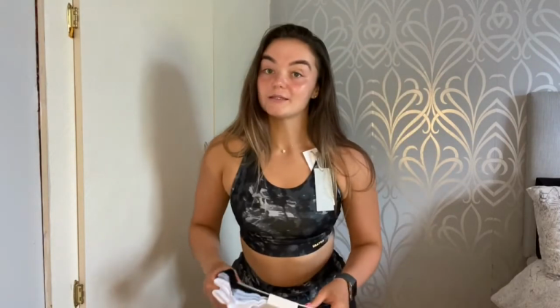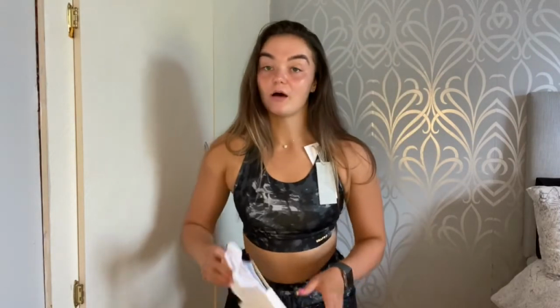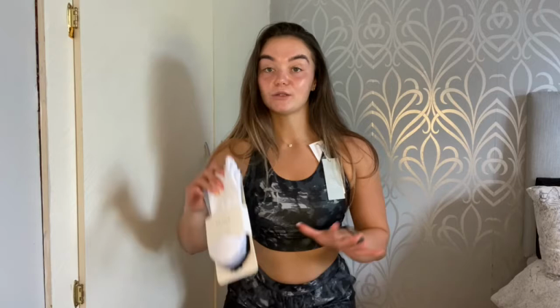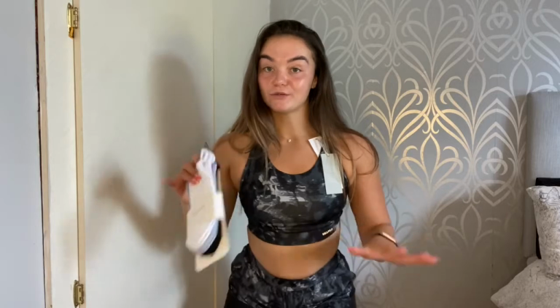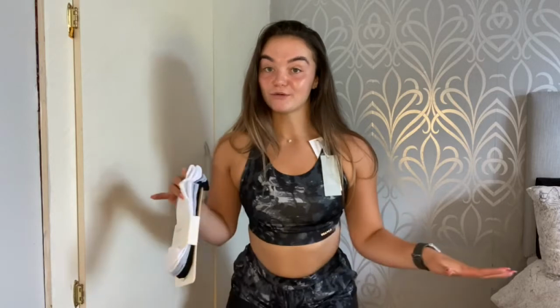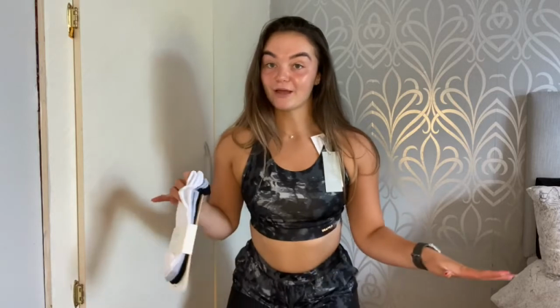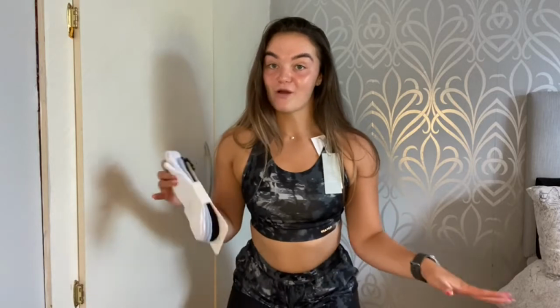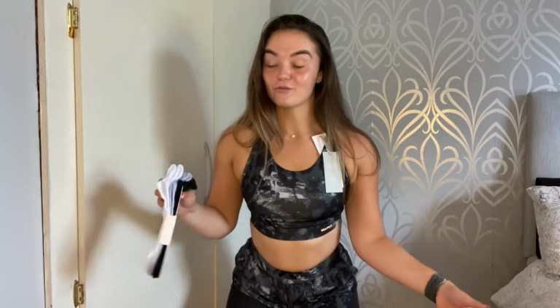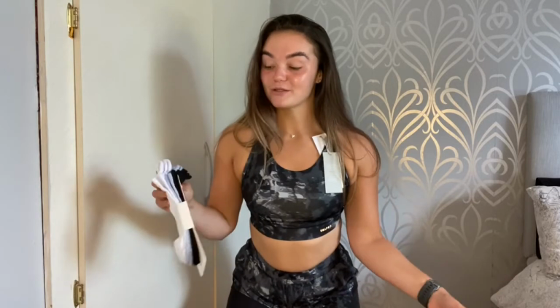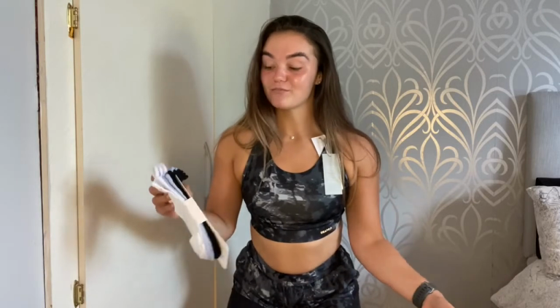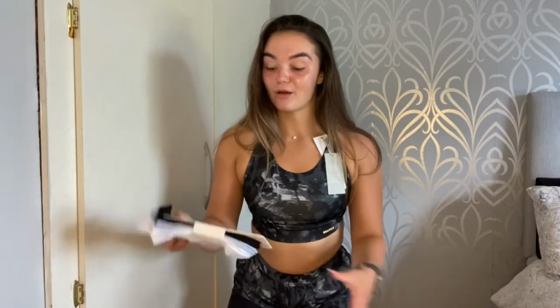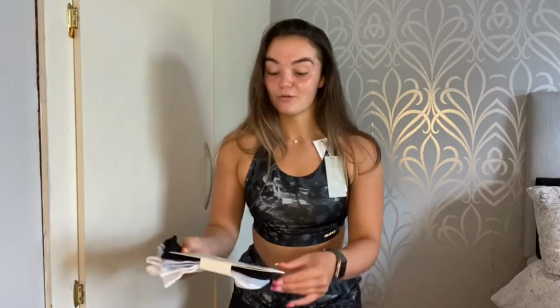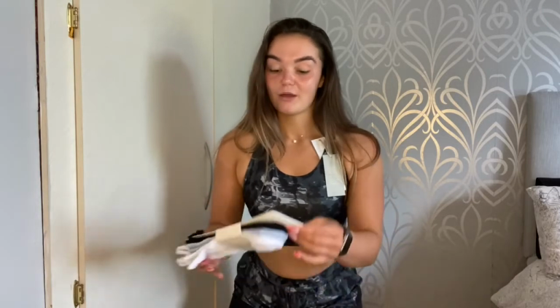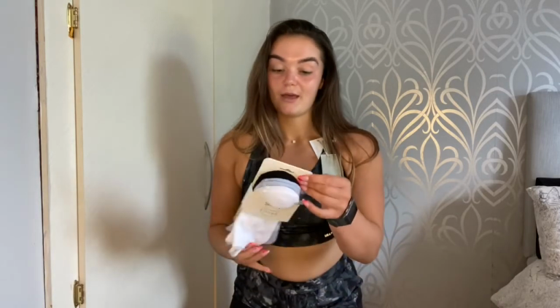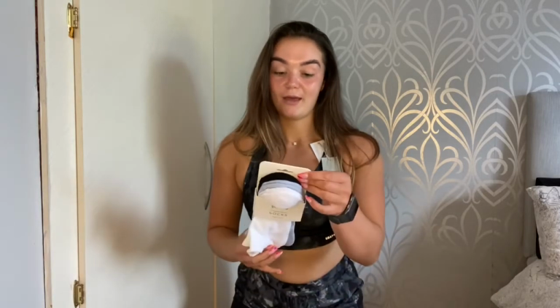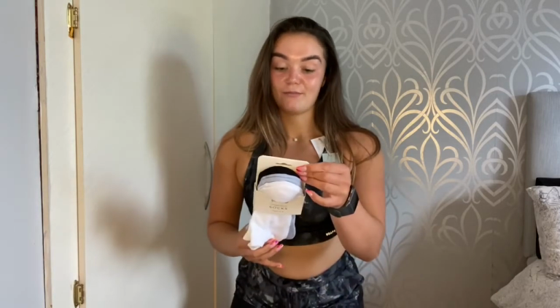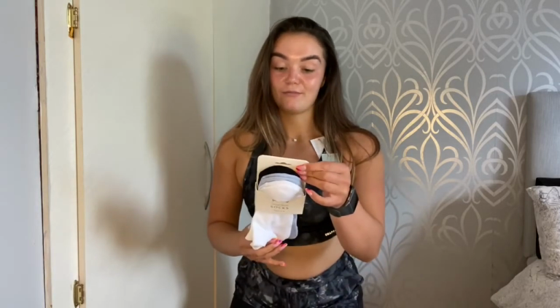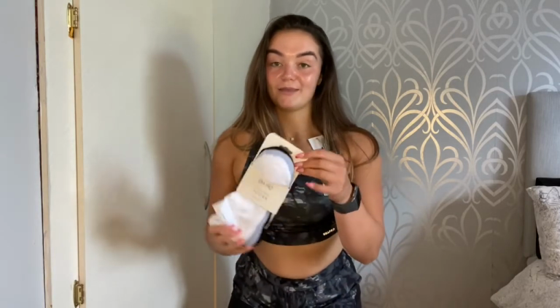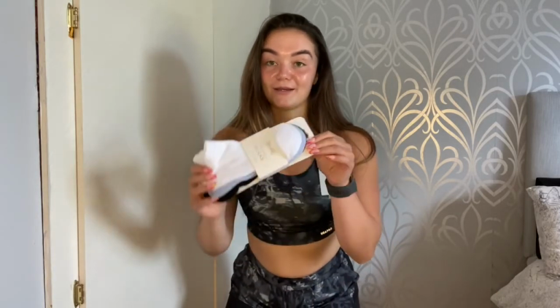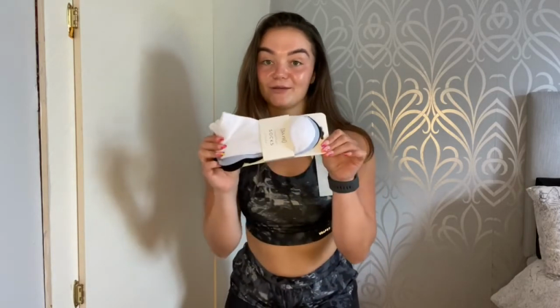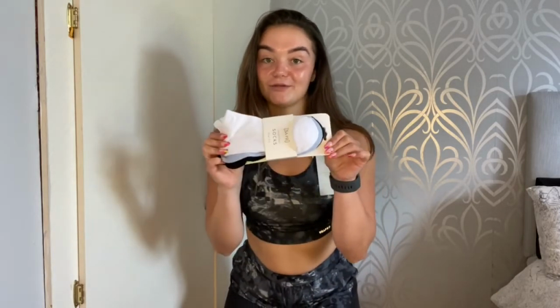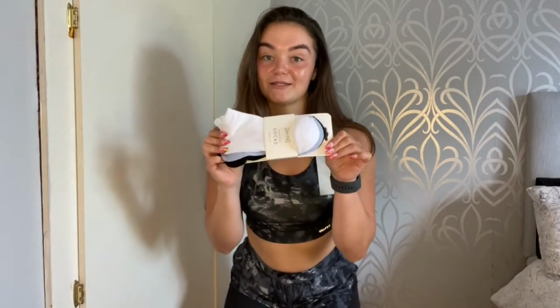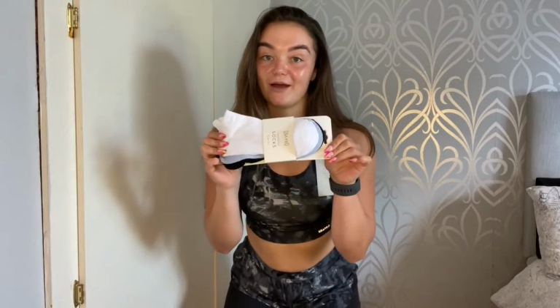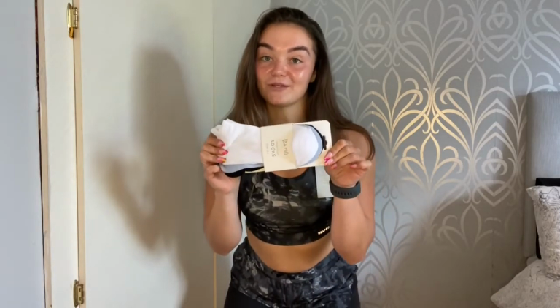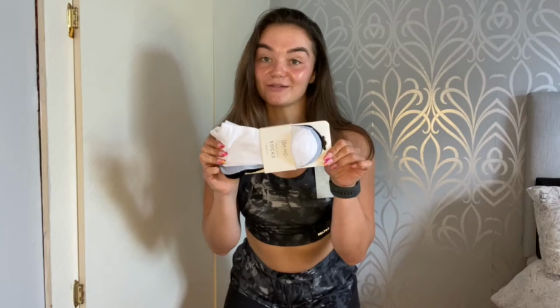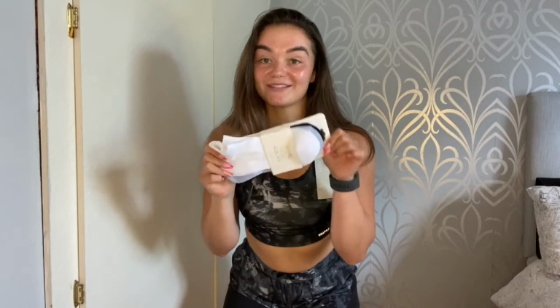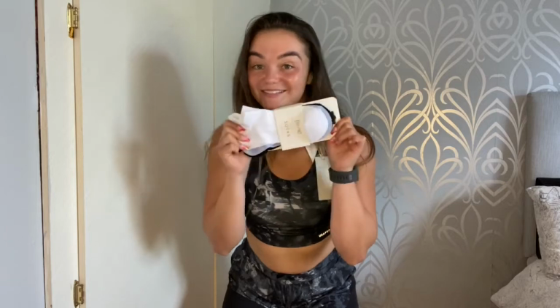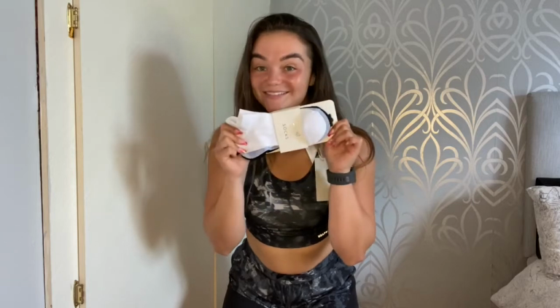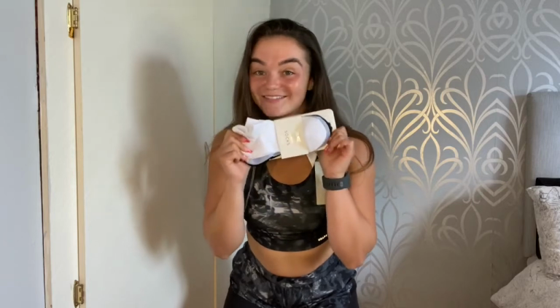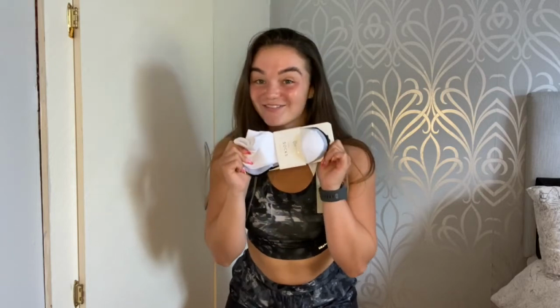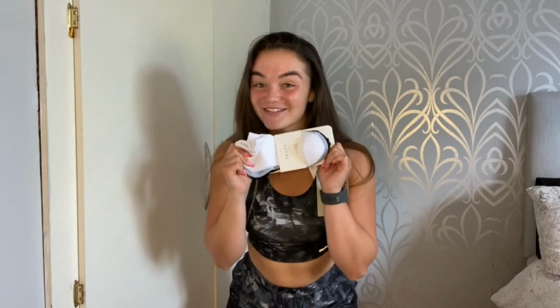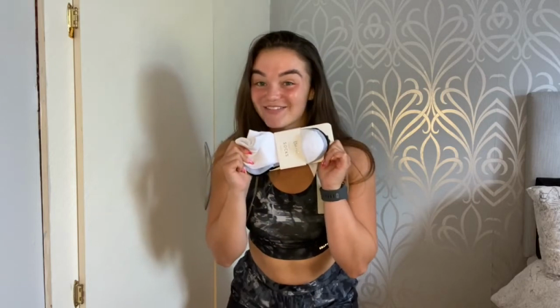That is all the lovely stuff I got from USA Pro, and then I also got a lovely set of socks, which I wasn't expecting.